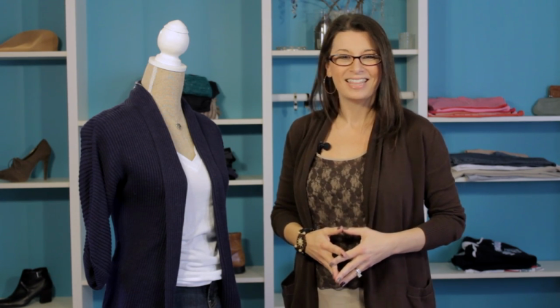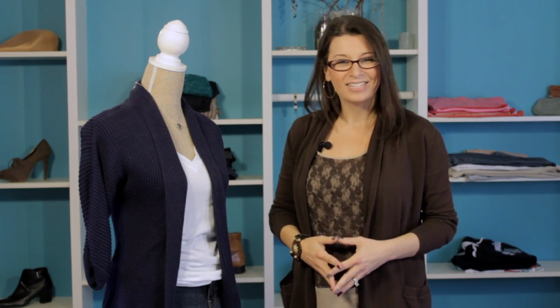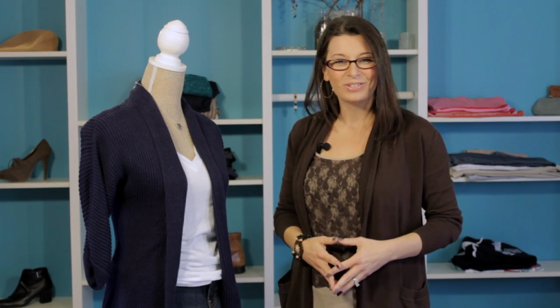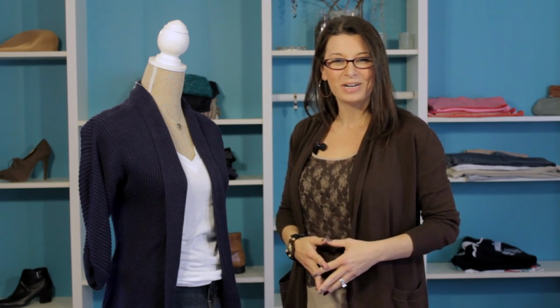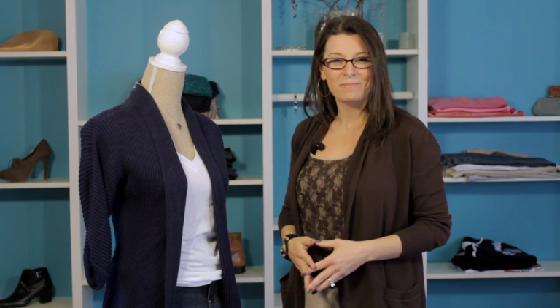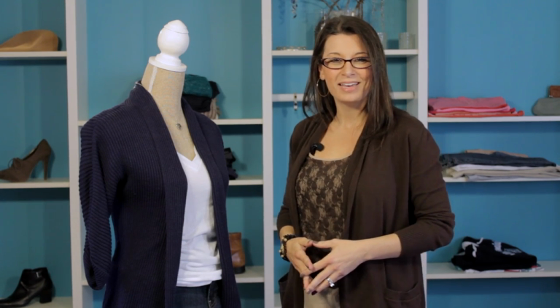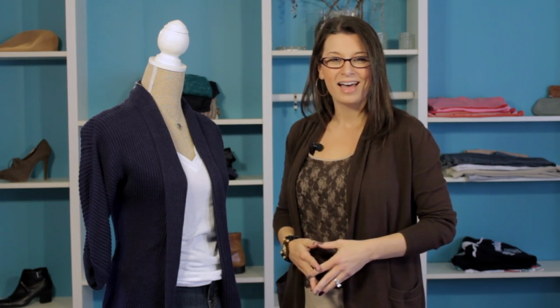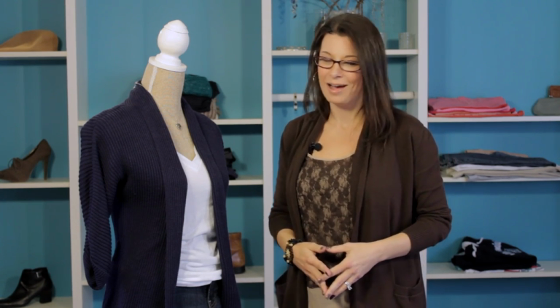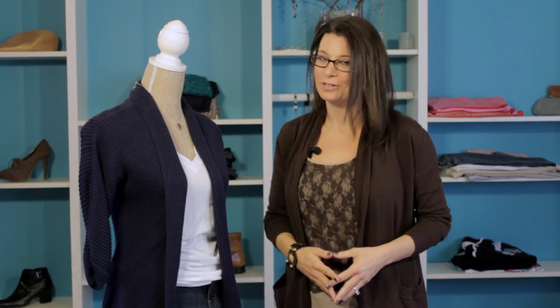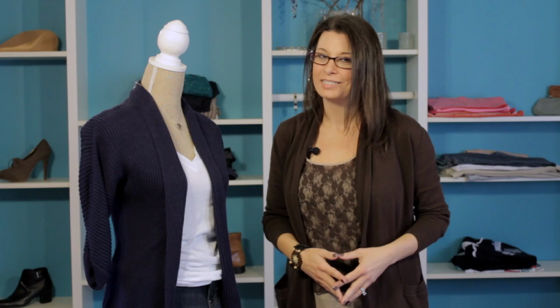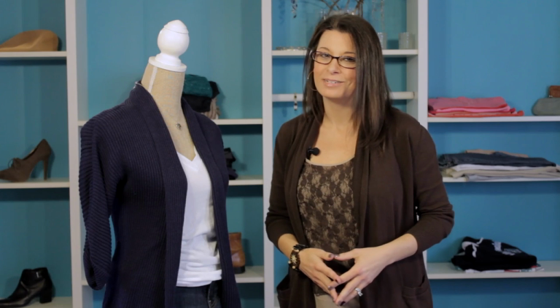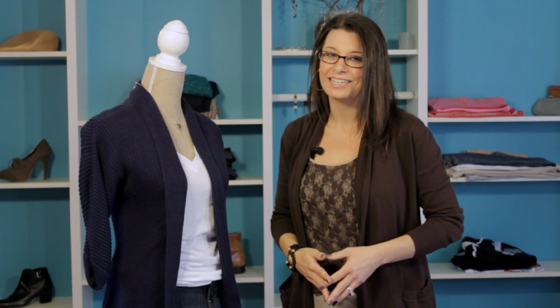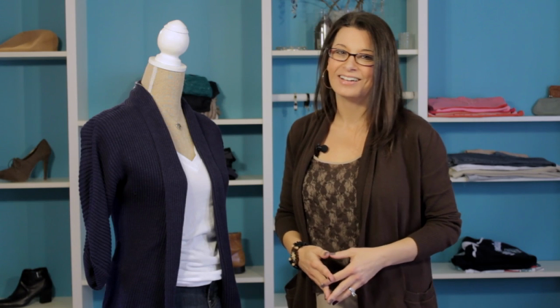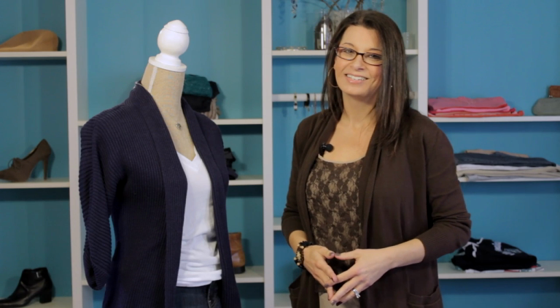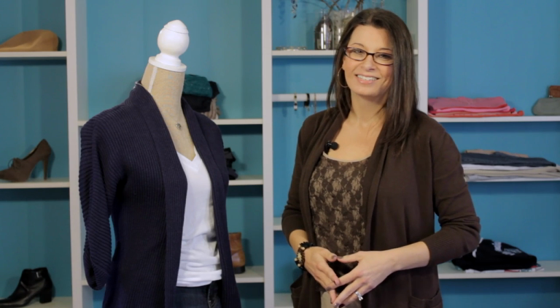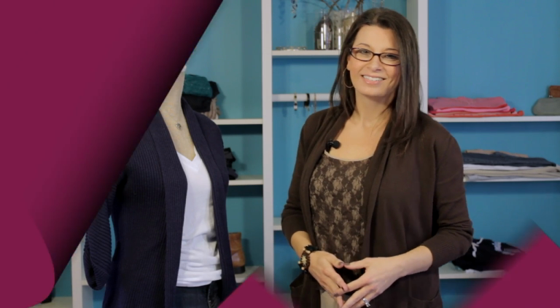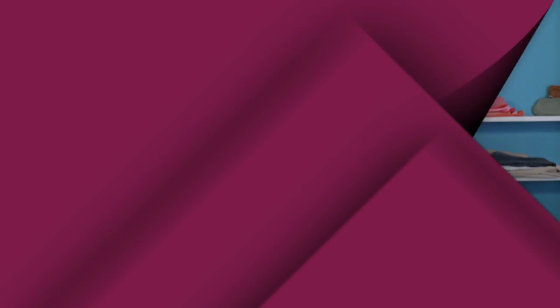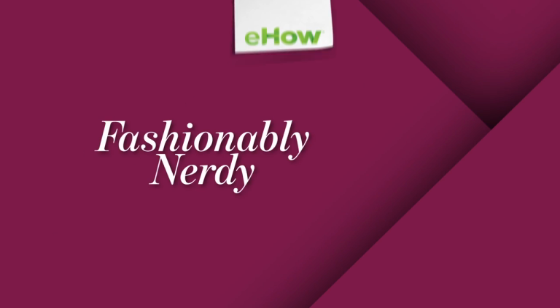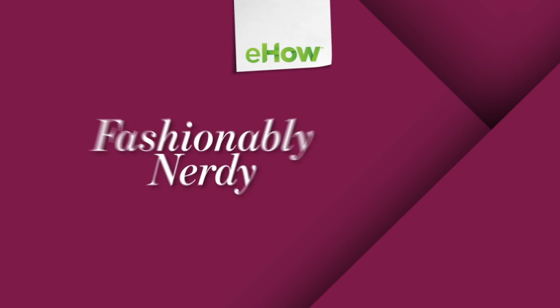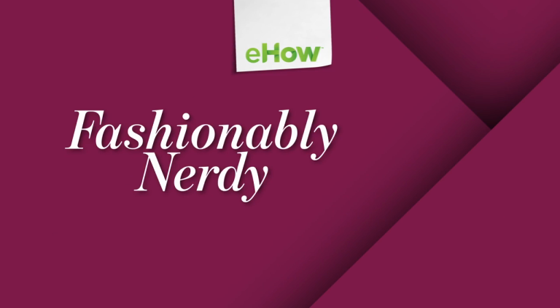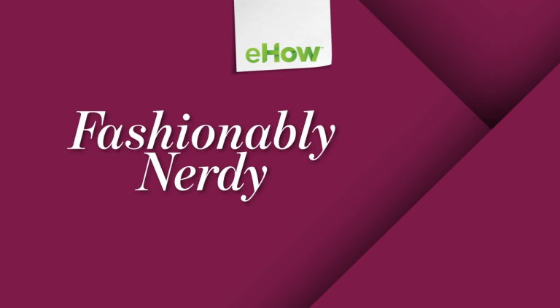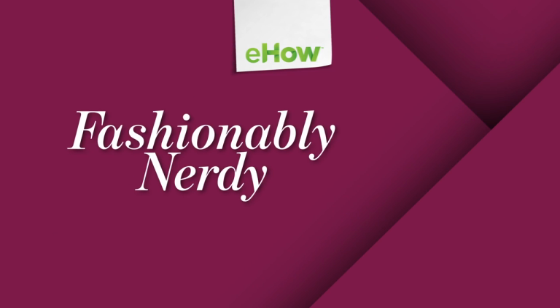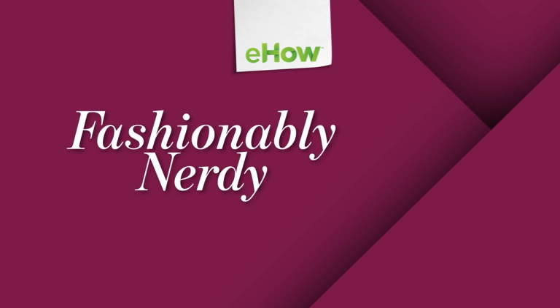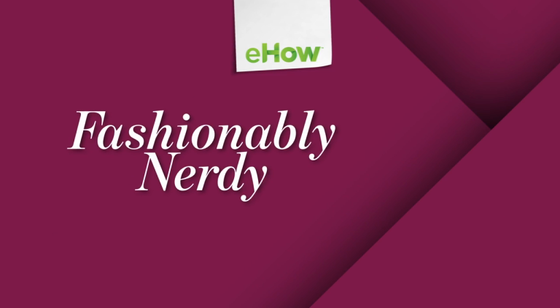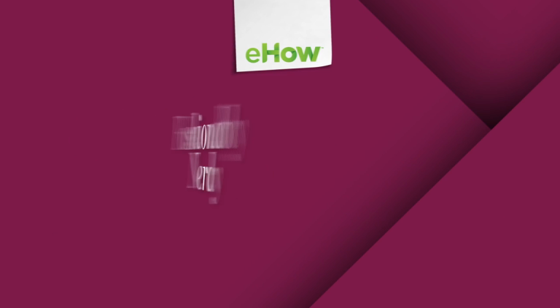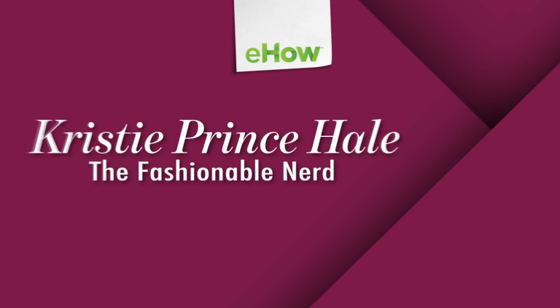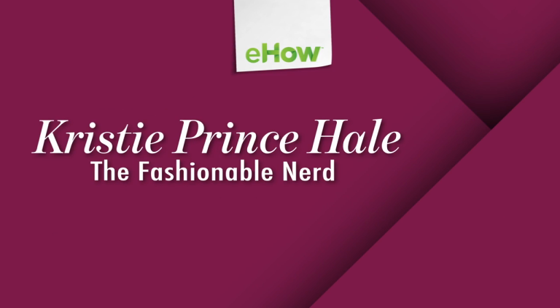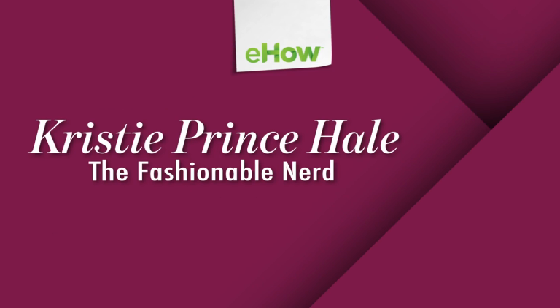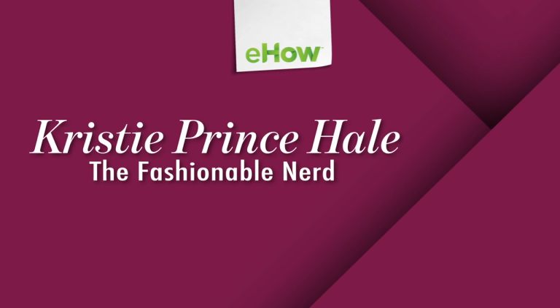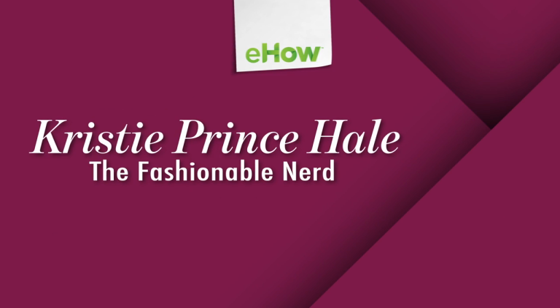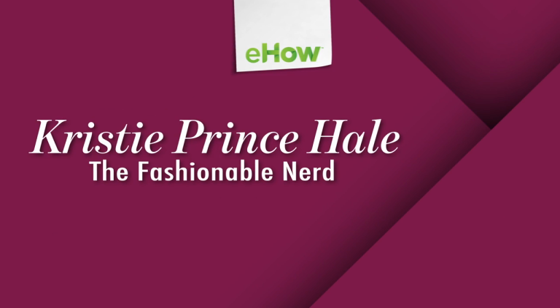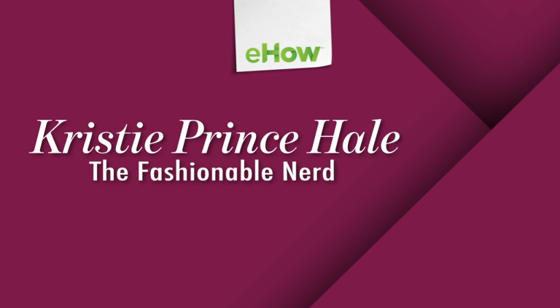Thanks for joining me. I'm Christy Prince-Hale. Thank you.